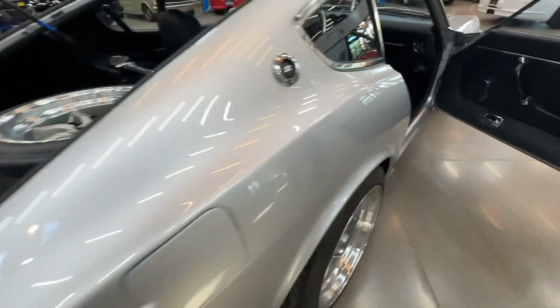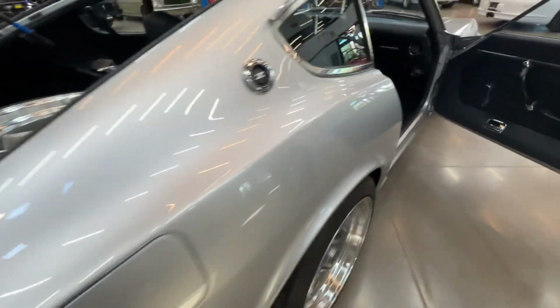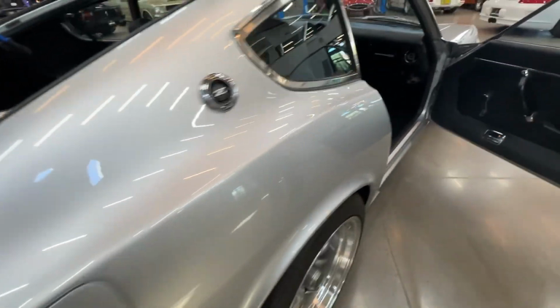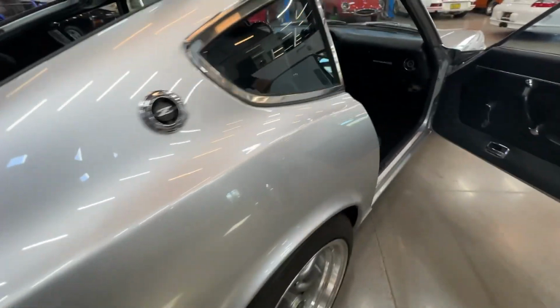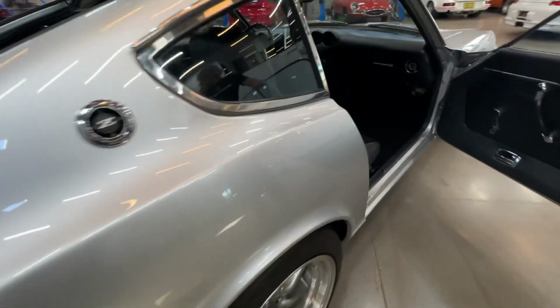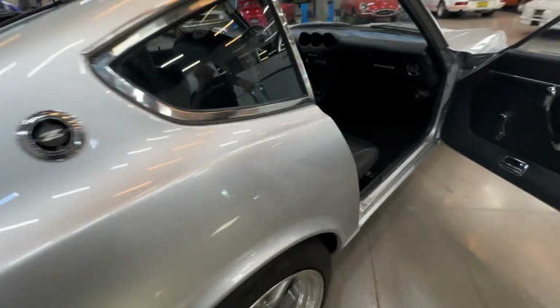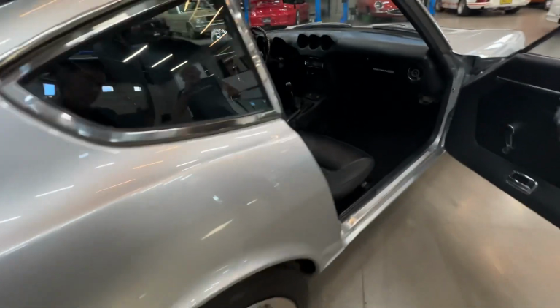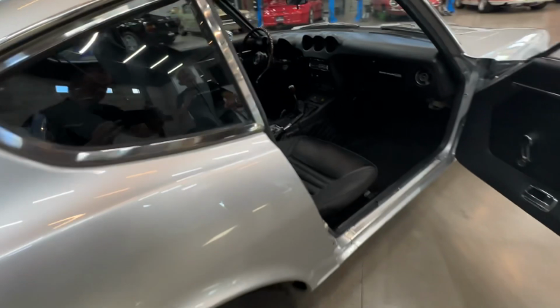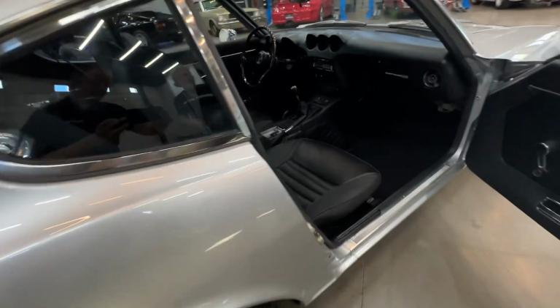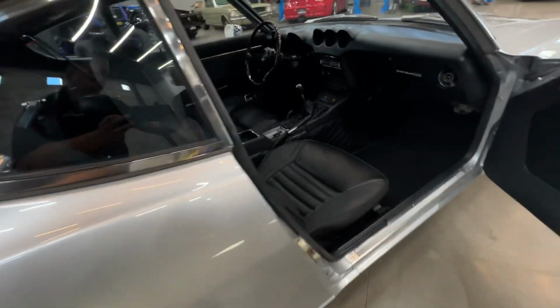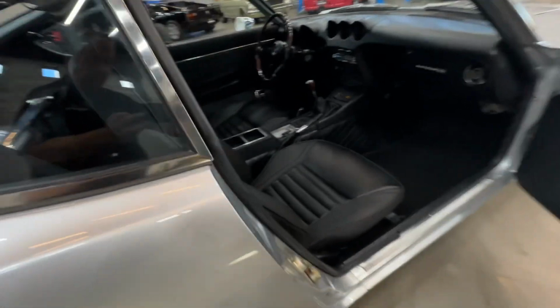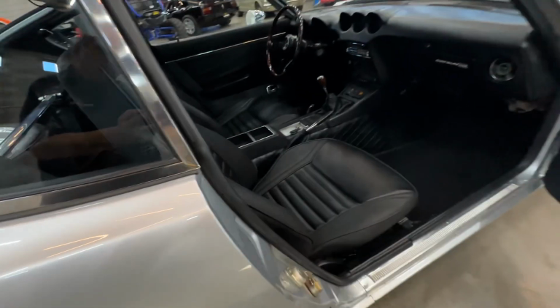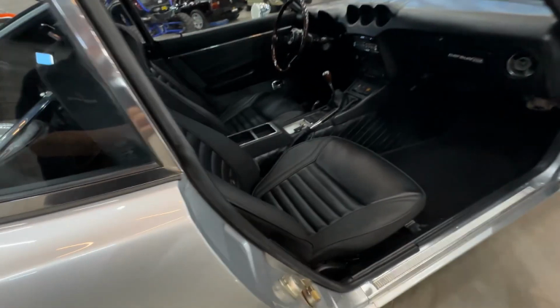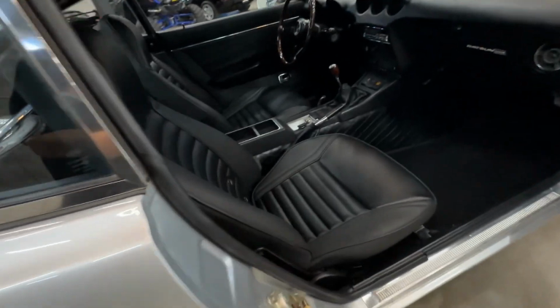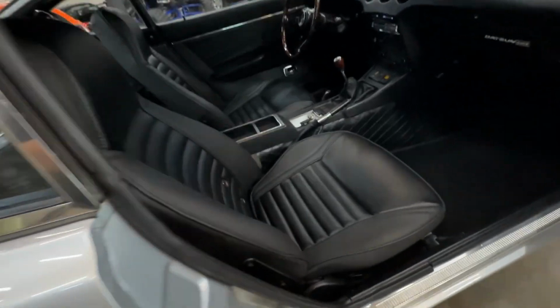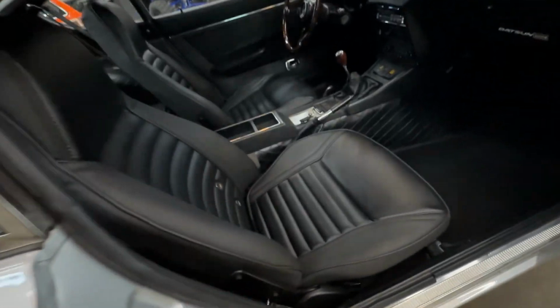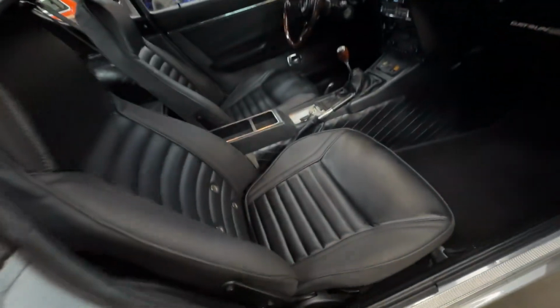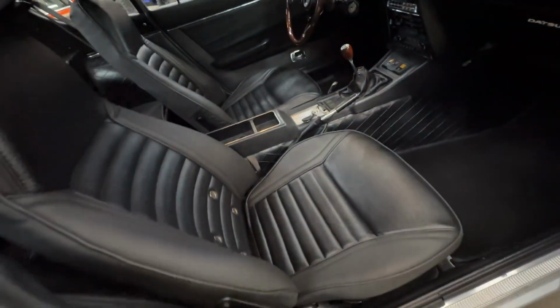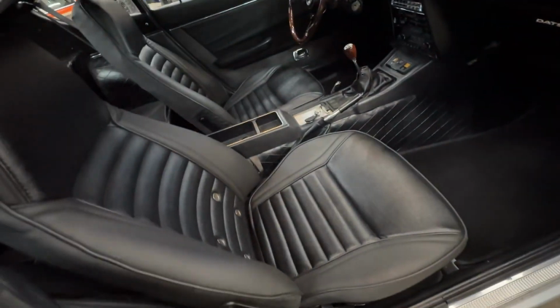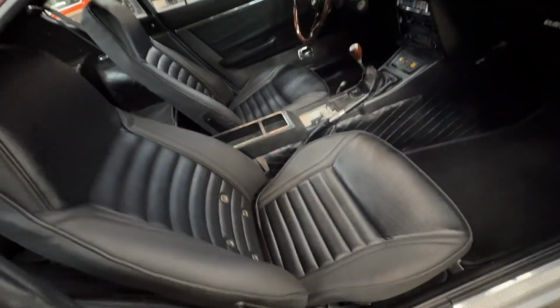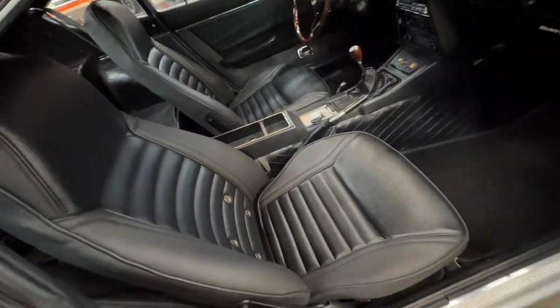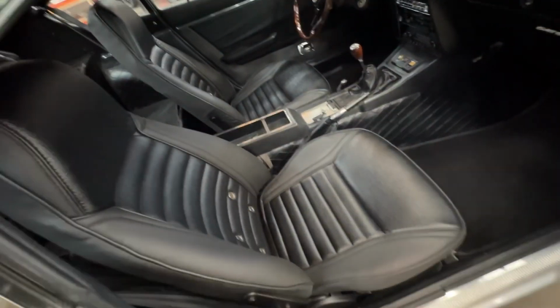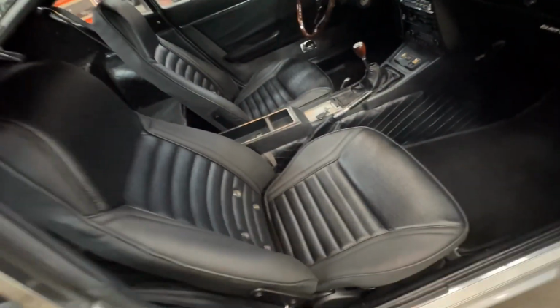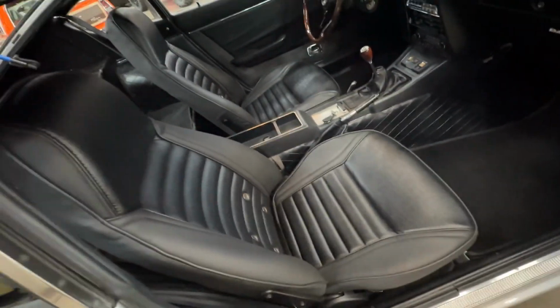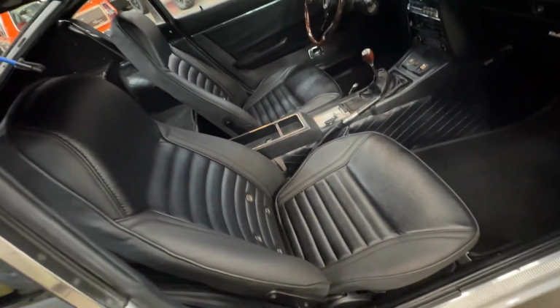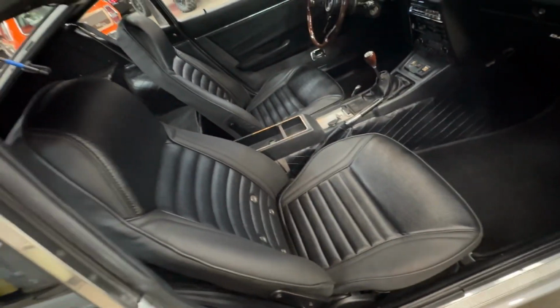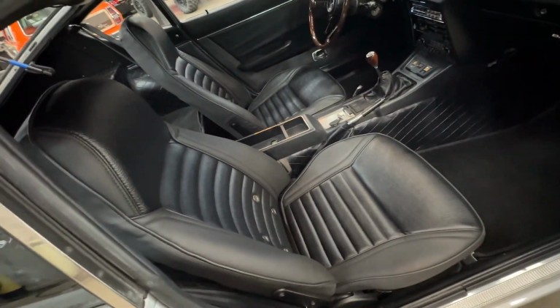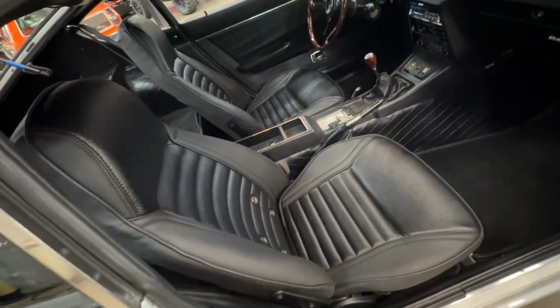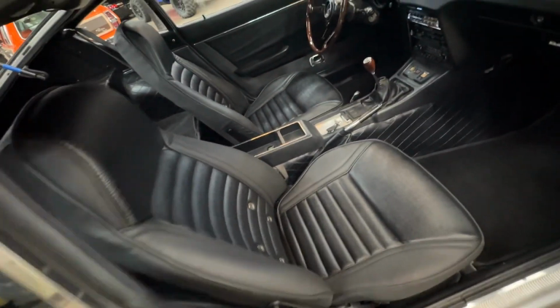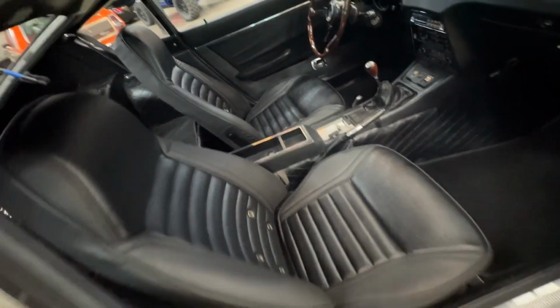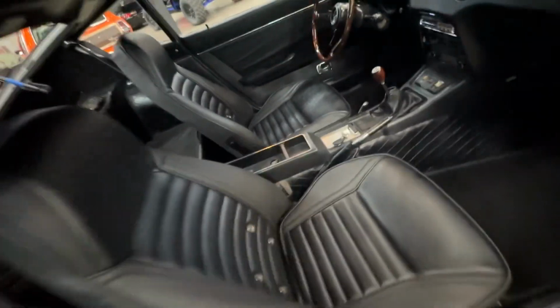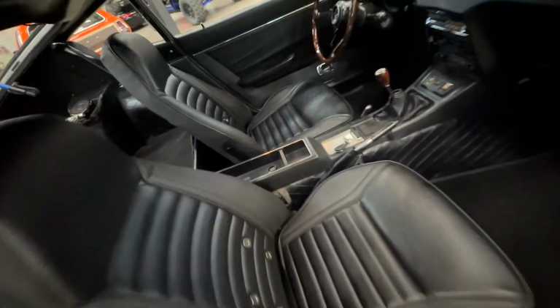The seat covers — the seats have been recovered and they look beautiful. Super clean.